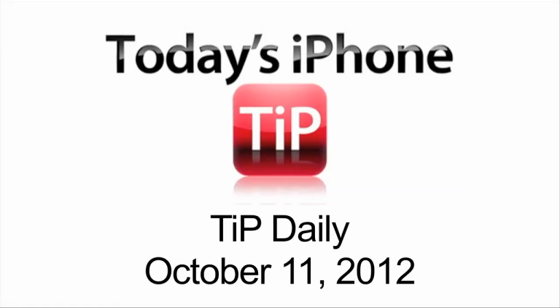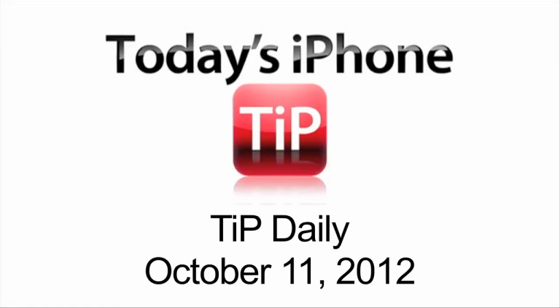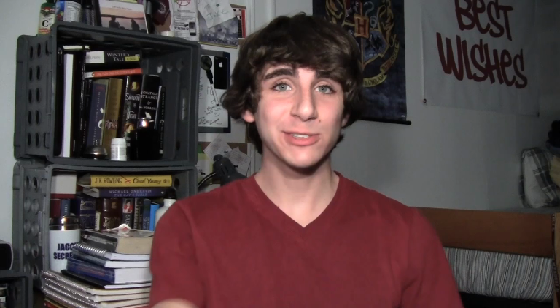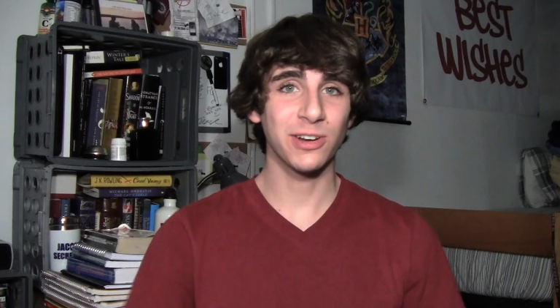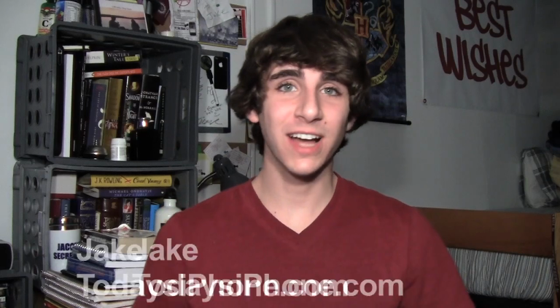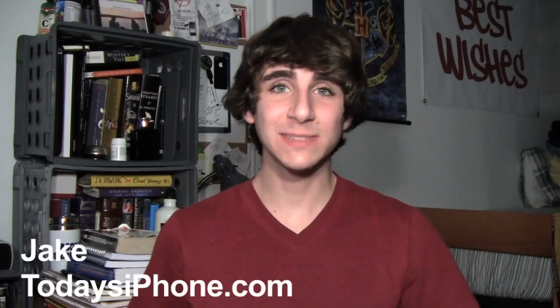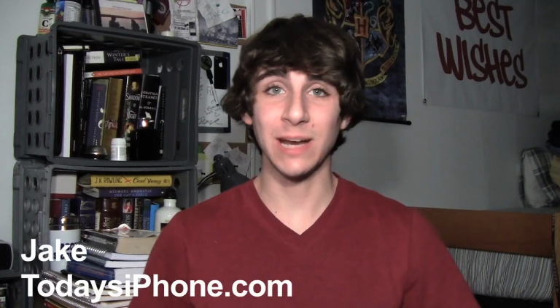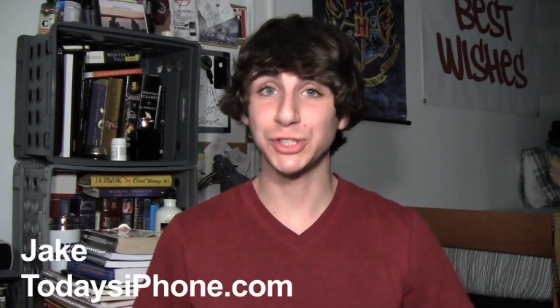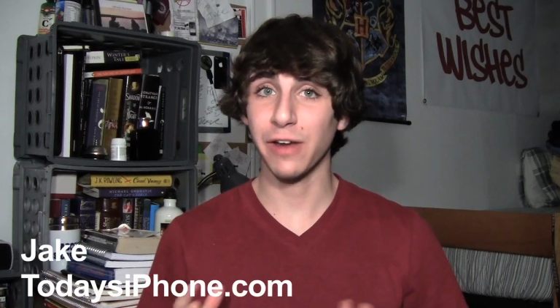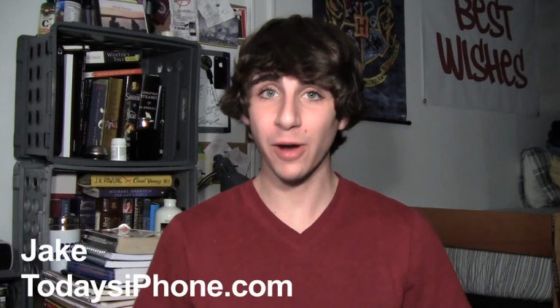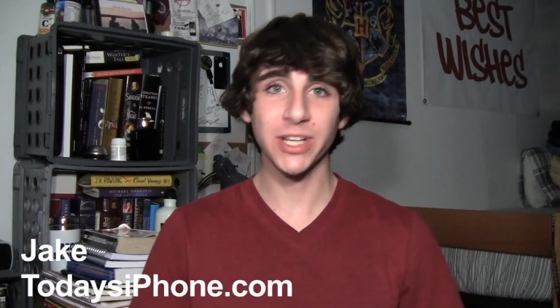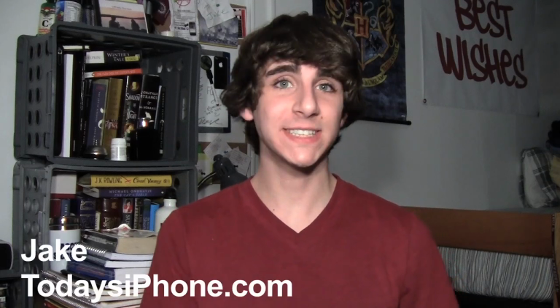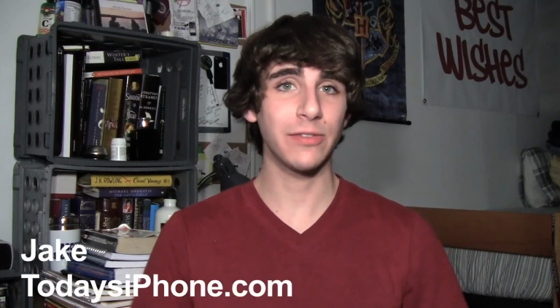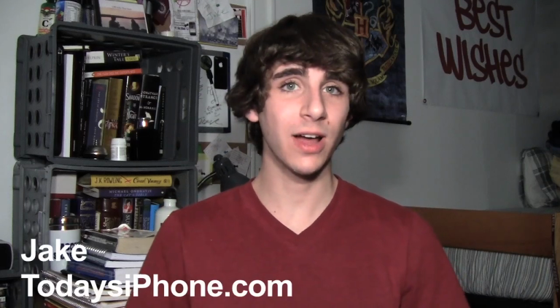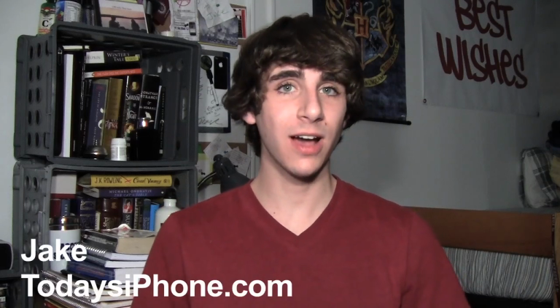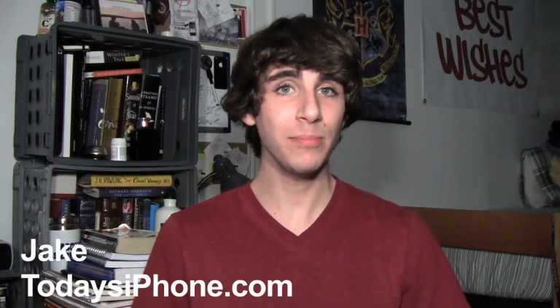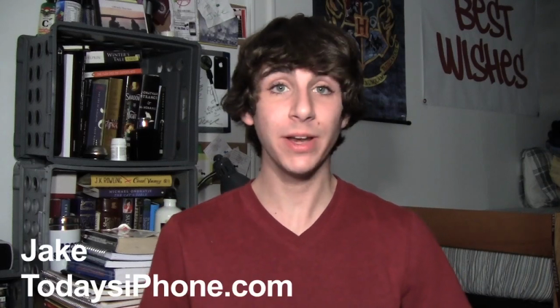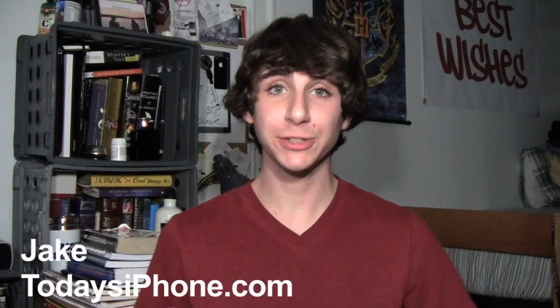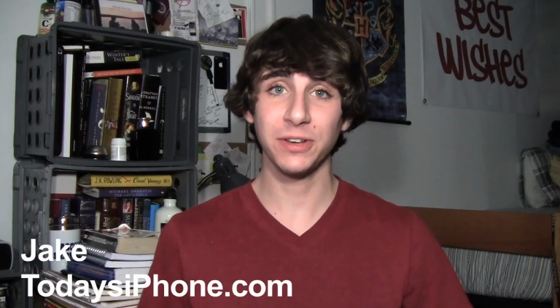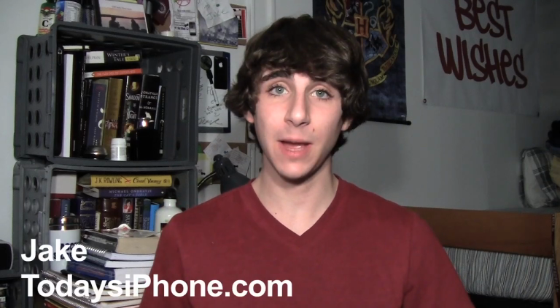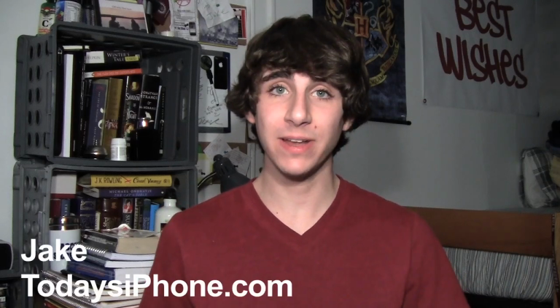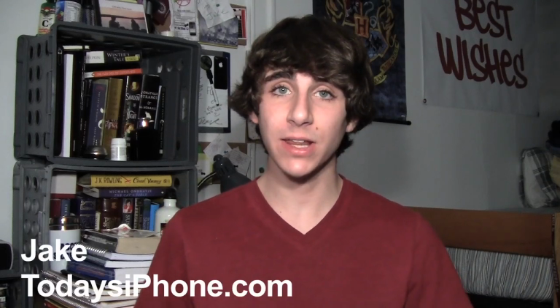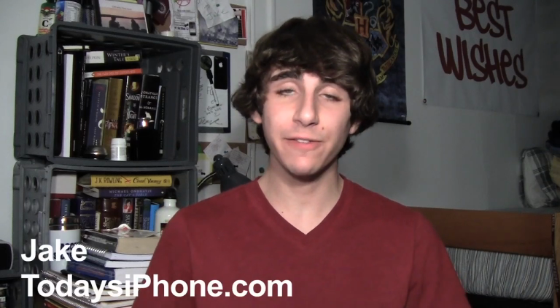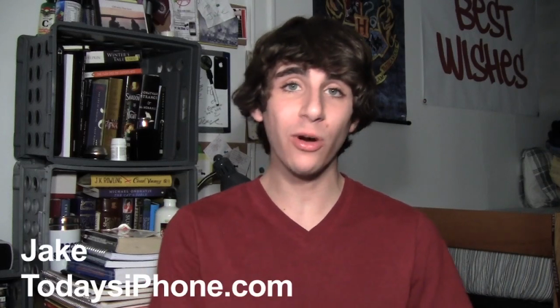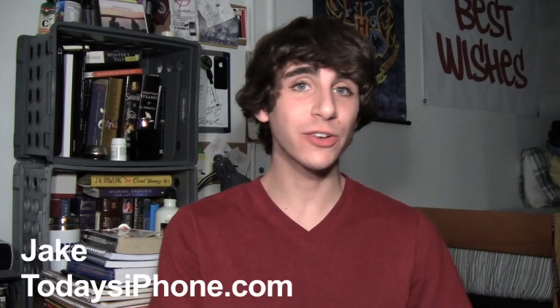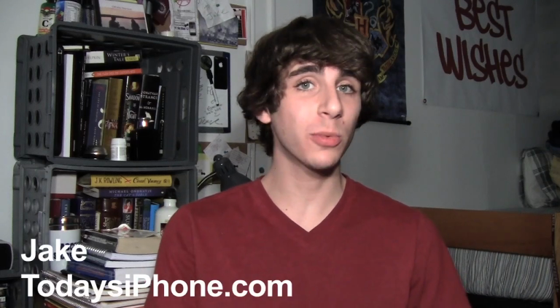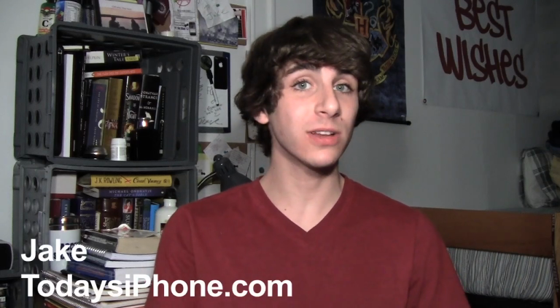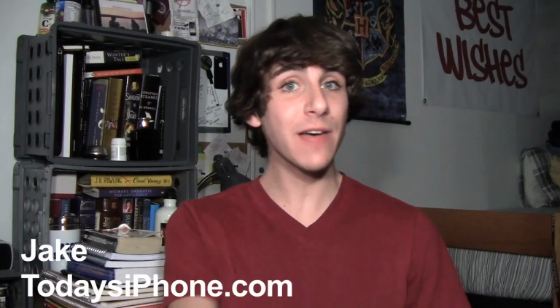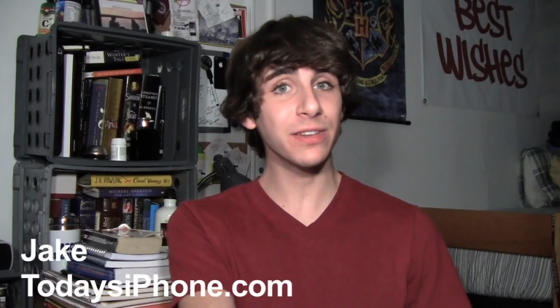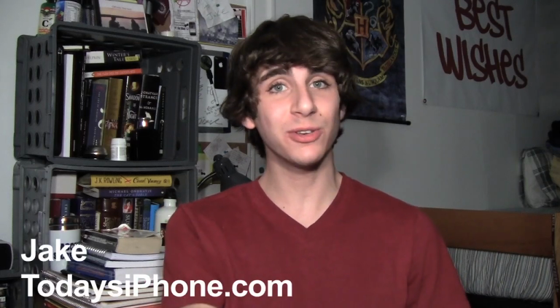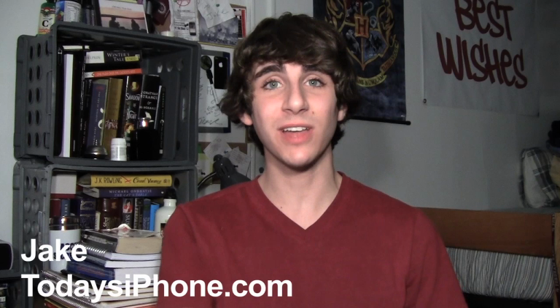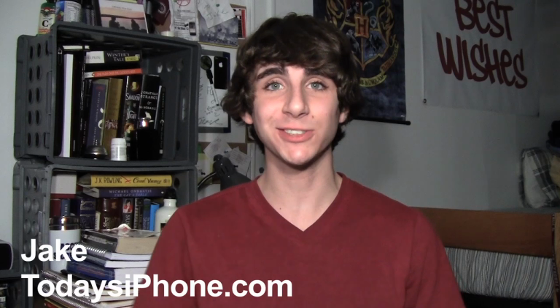Hey, what's going on guys, my name is Jake from todaysiphone.com and here's your TIP daily for October 11th, 2012.